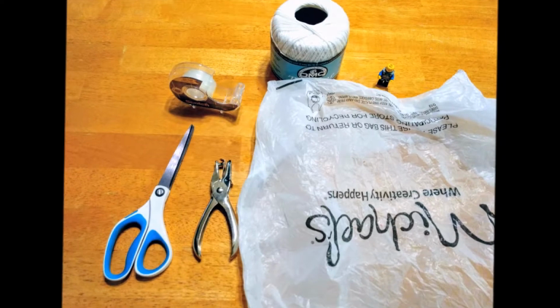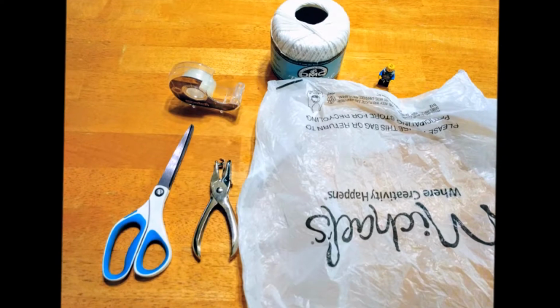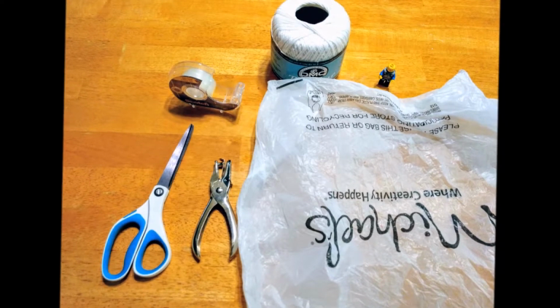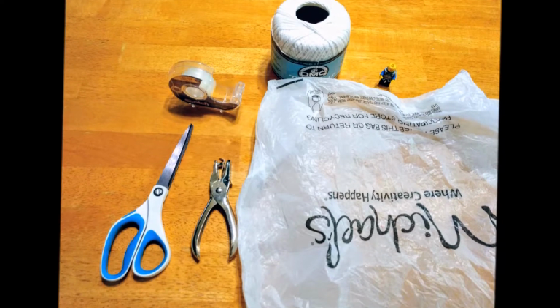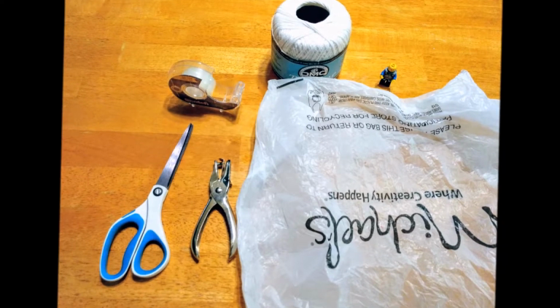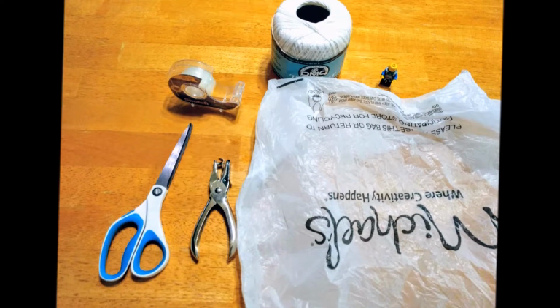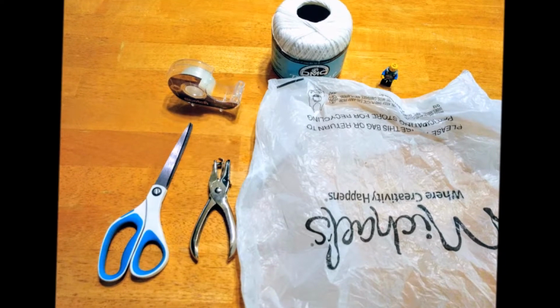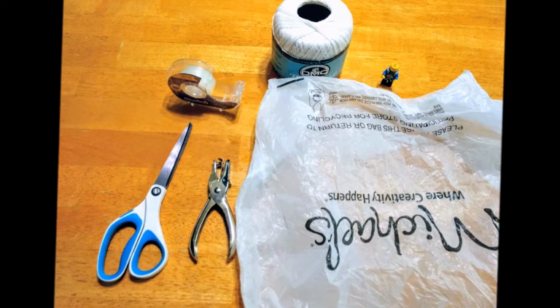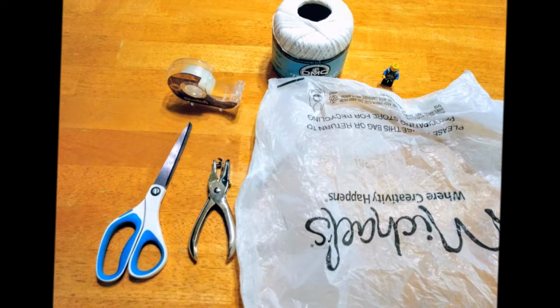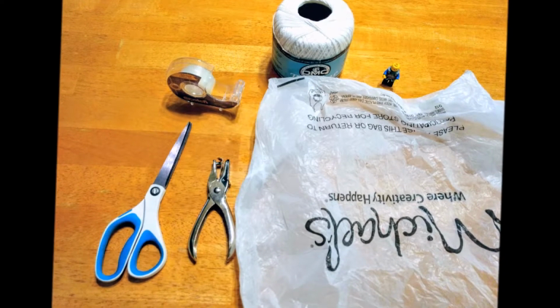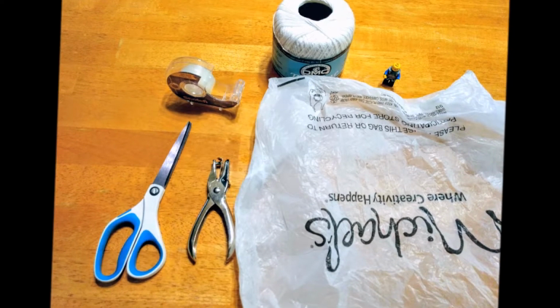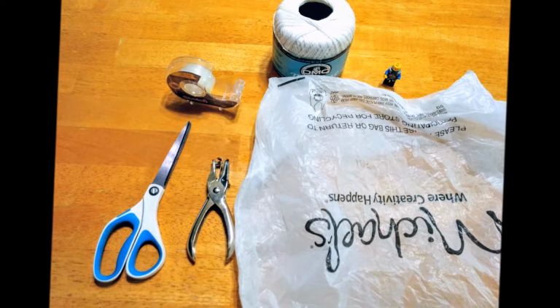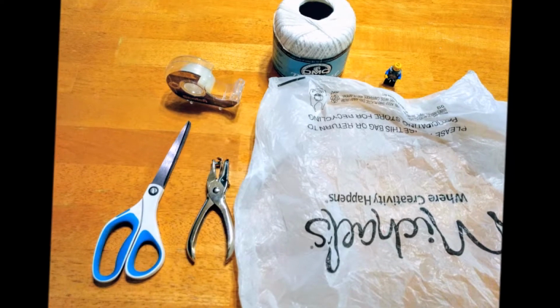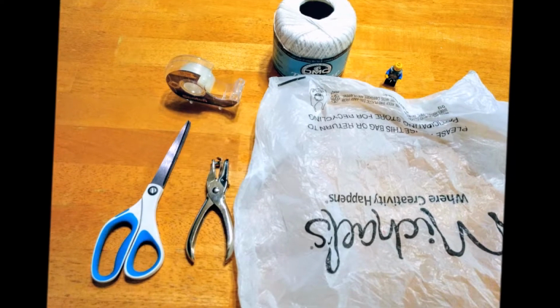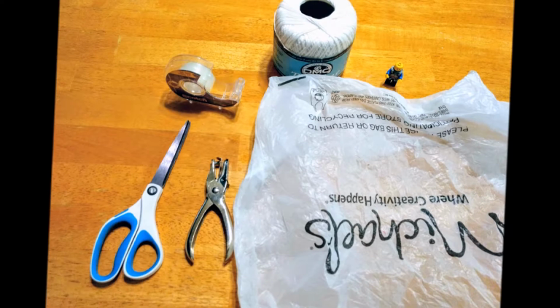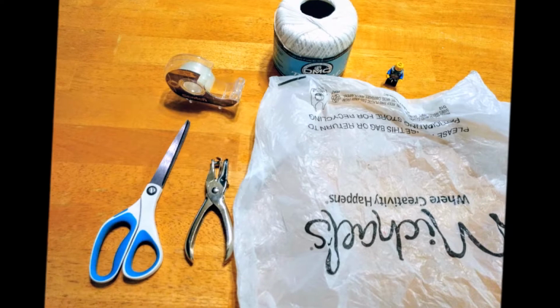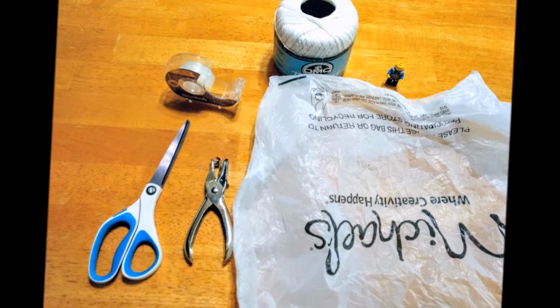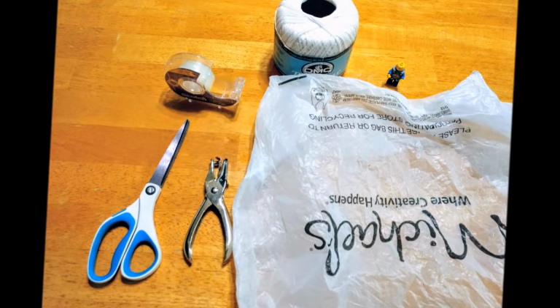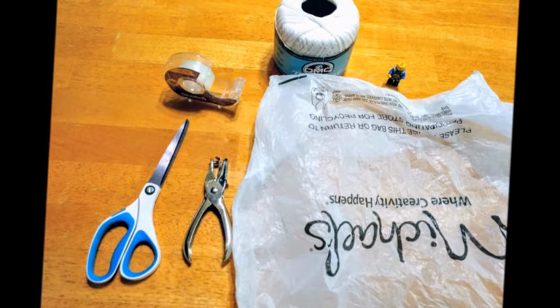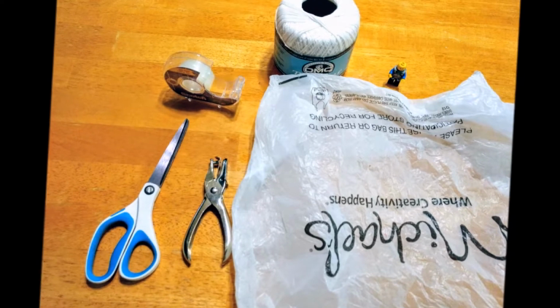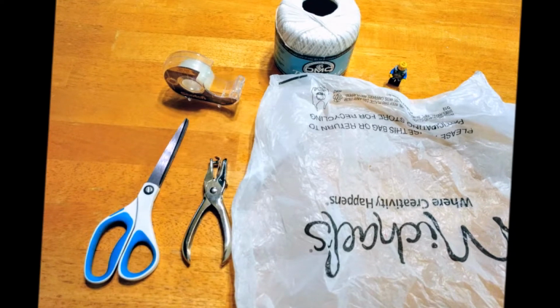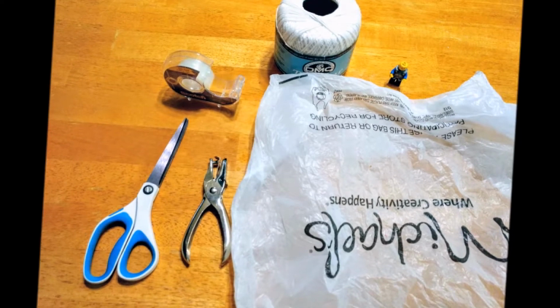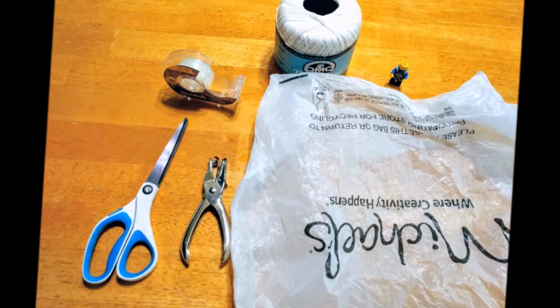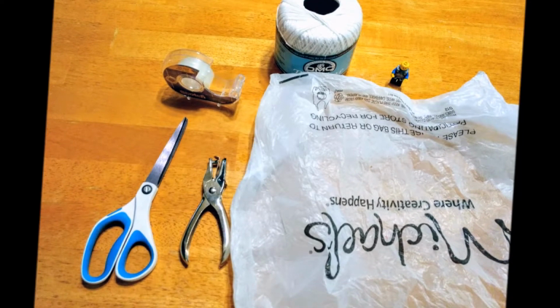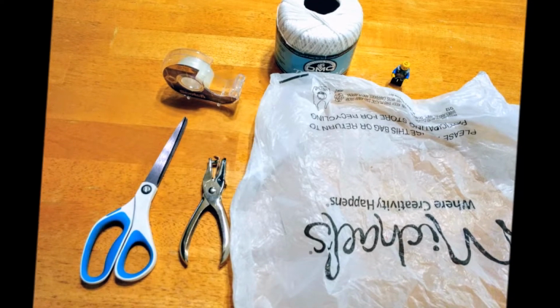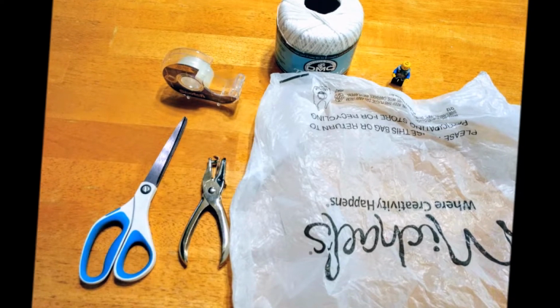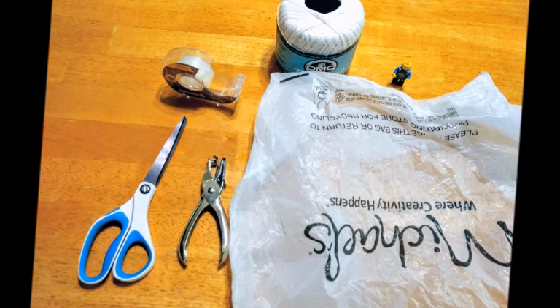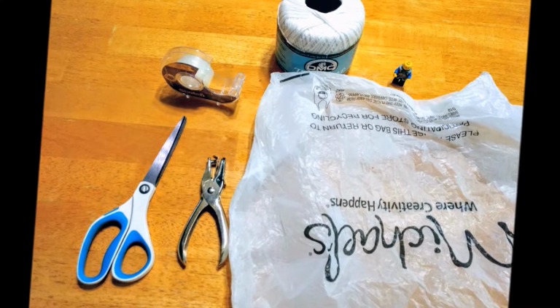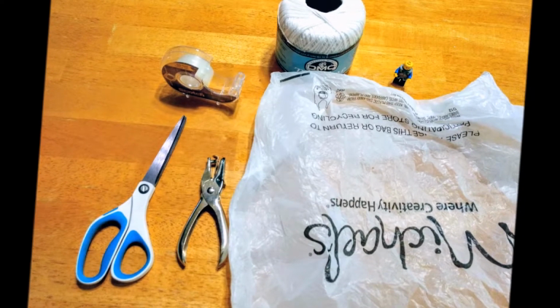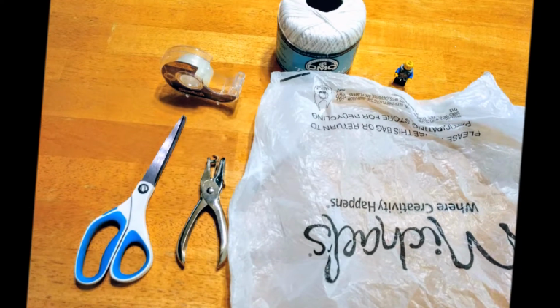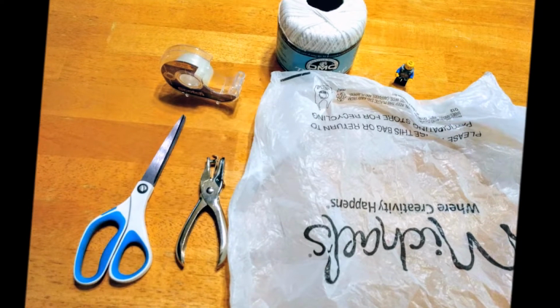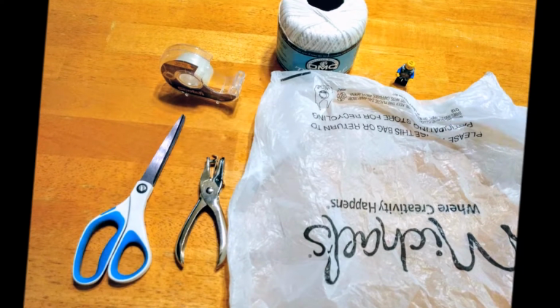To do this, we're going to use a plastic bag, some string, some tape, scissors, and a hole punch and a Lego minifigure.